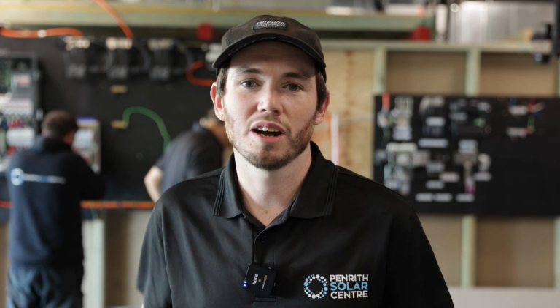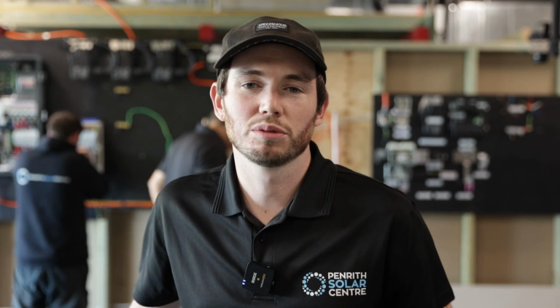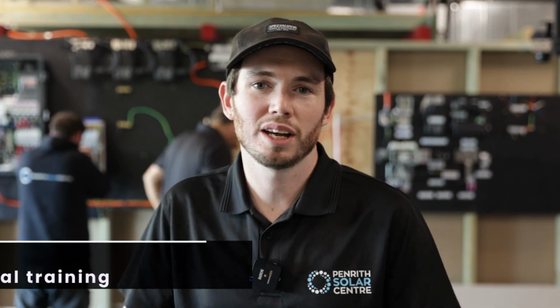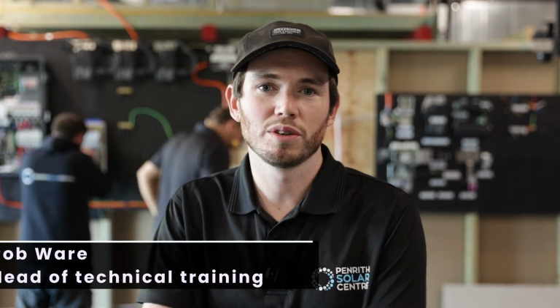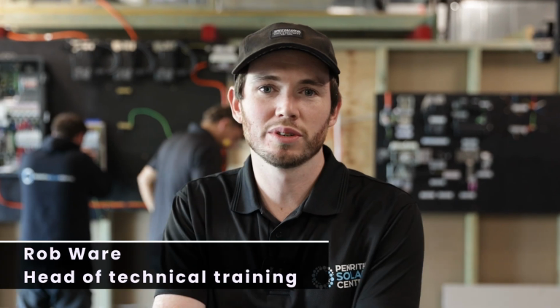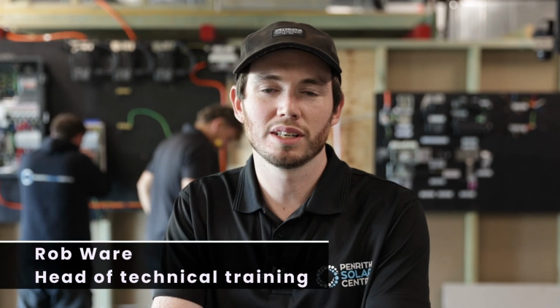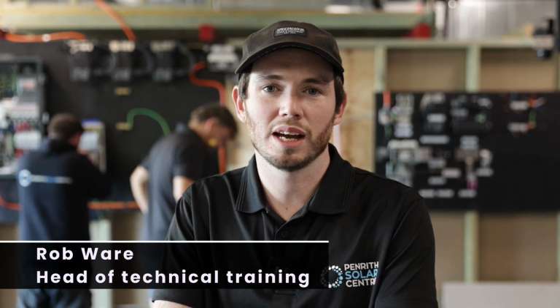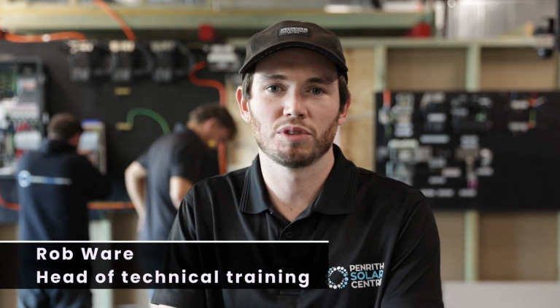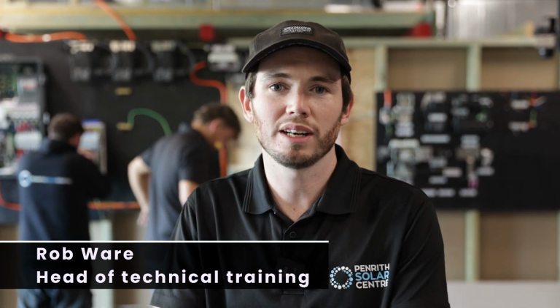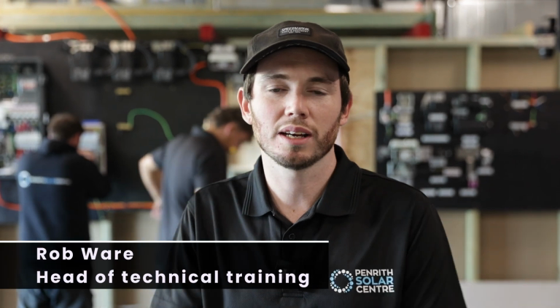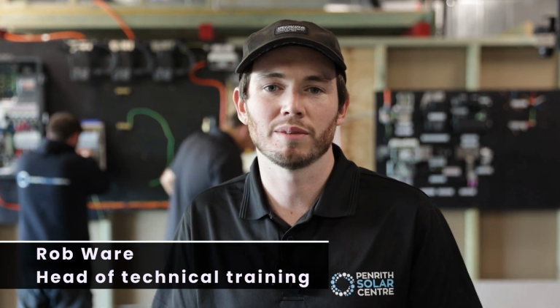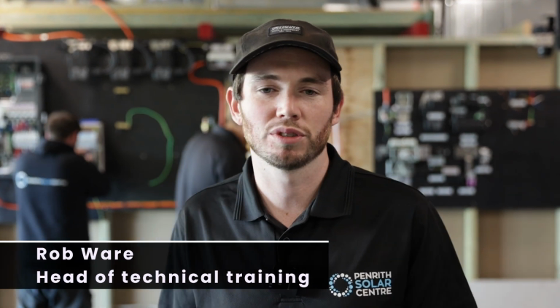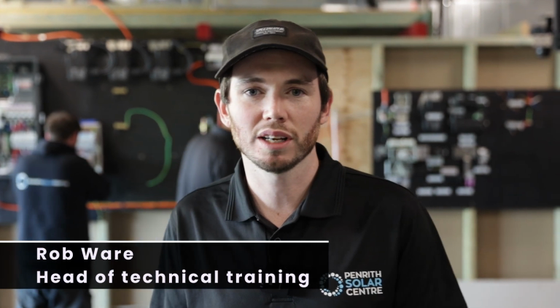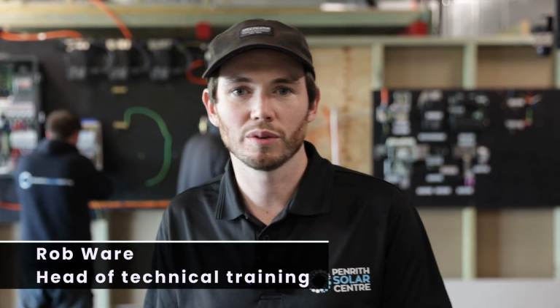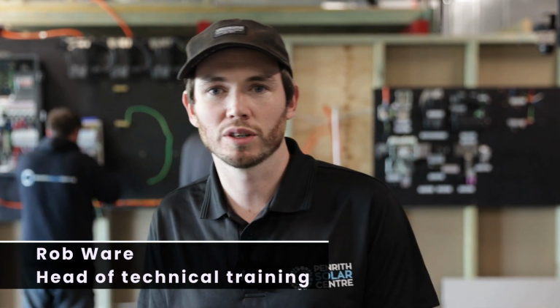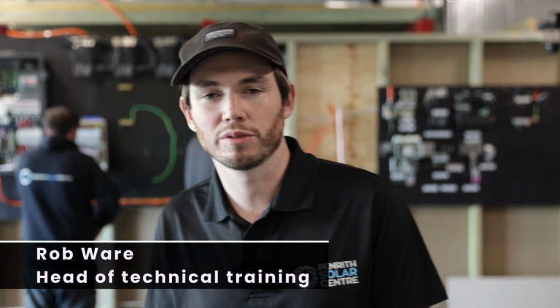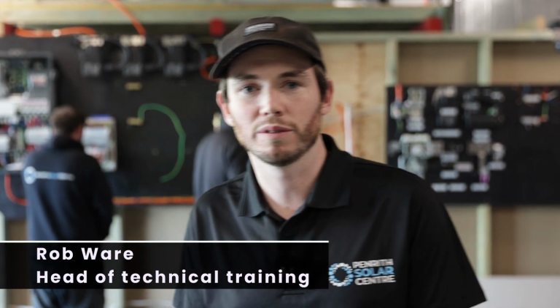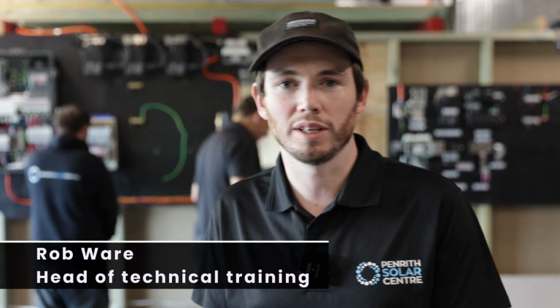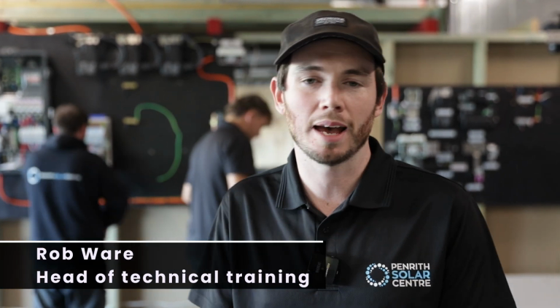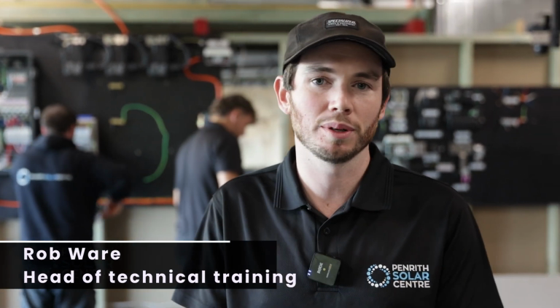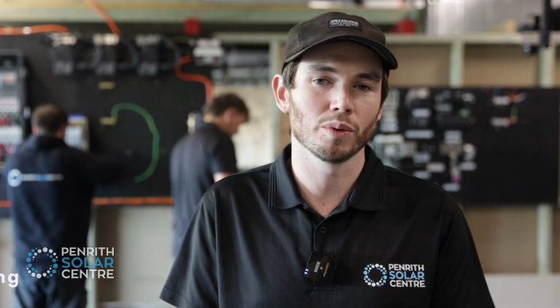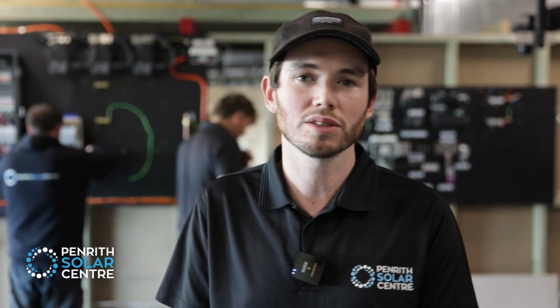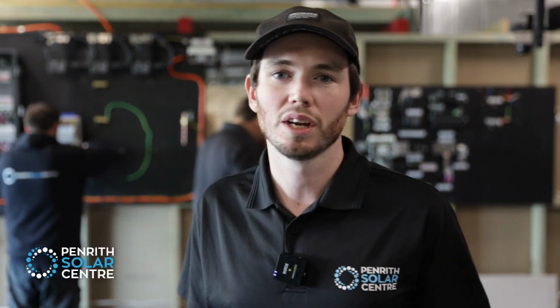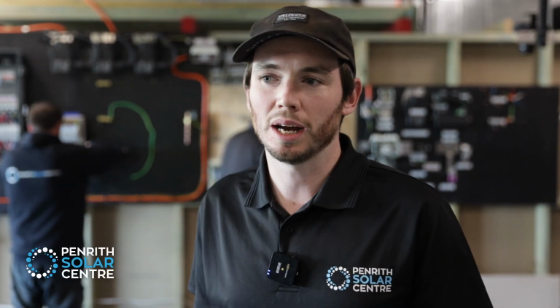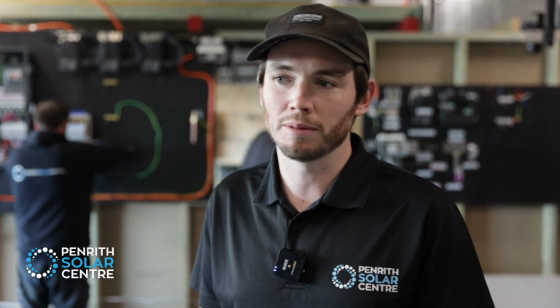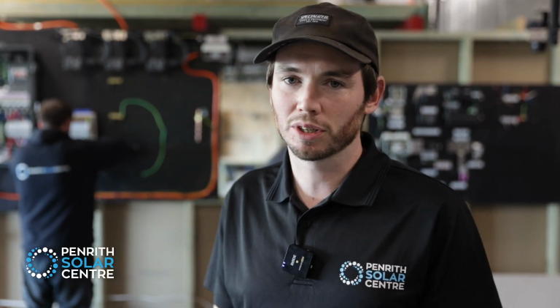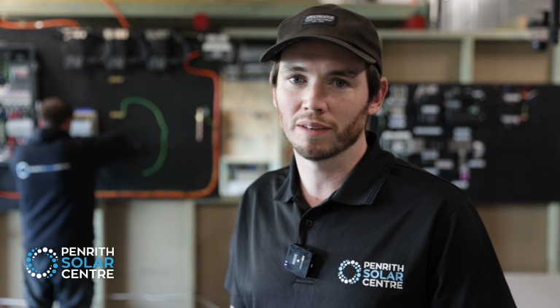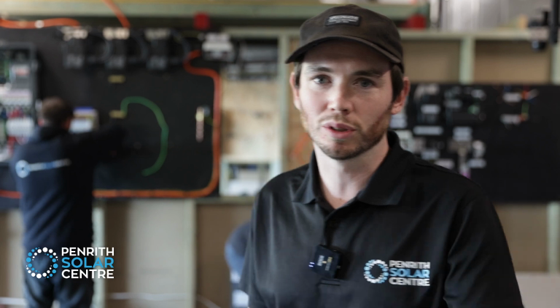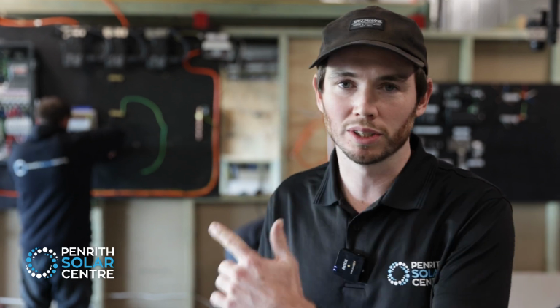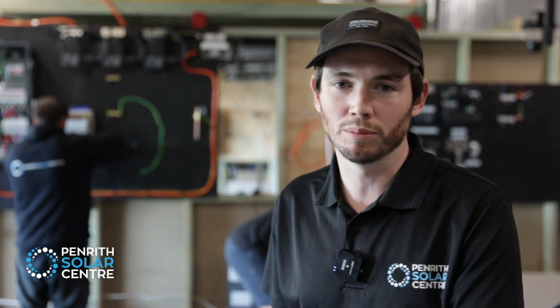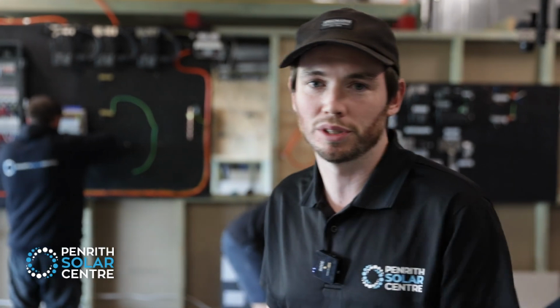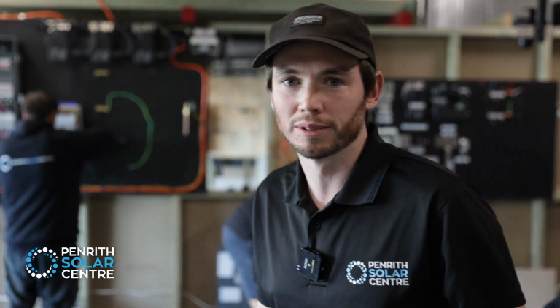All right, well today we're doing training at Penrith Solar. We've got three different things happening at once. Let's go have a look and see what the boys are doing.